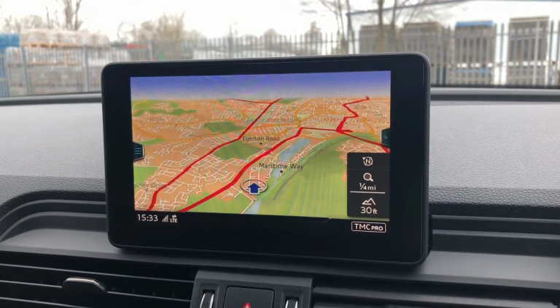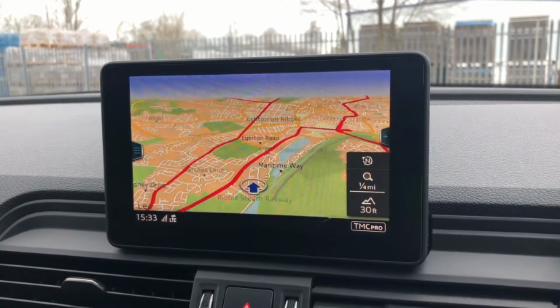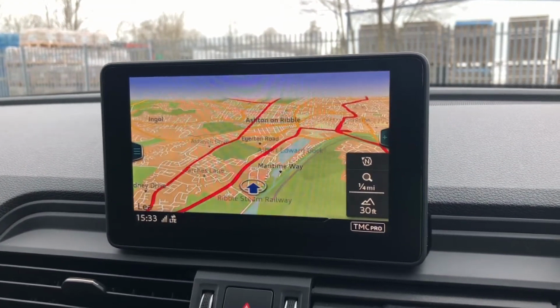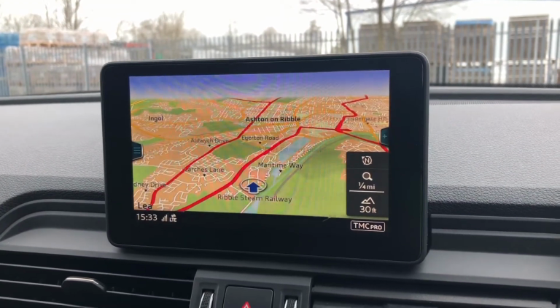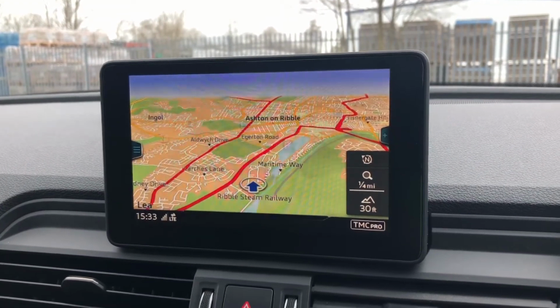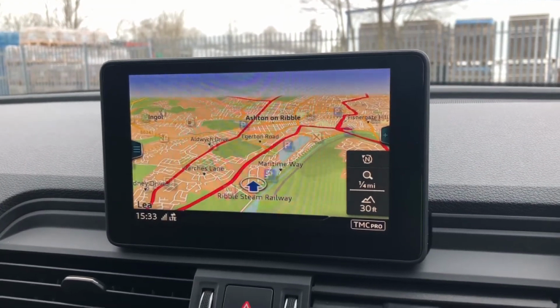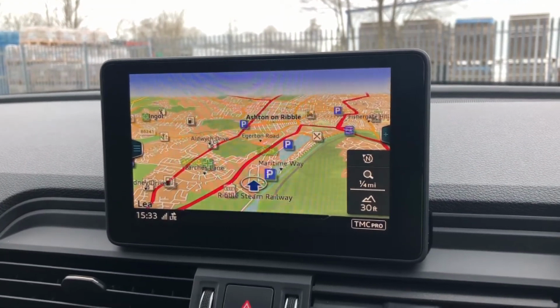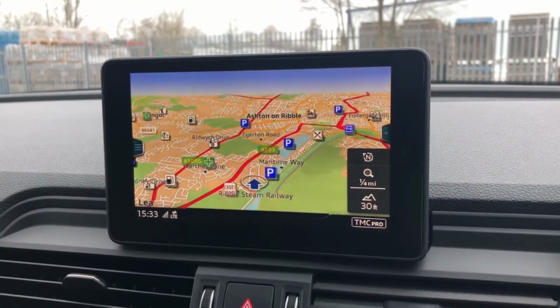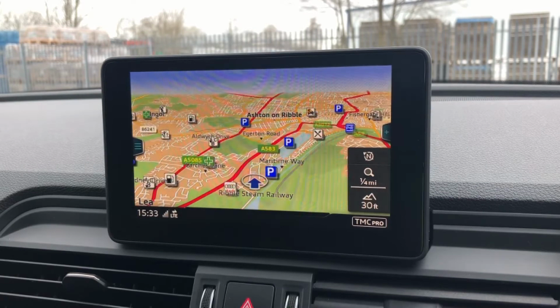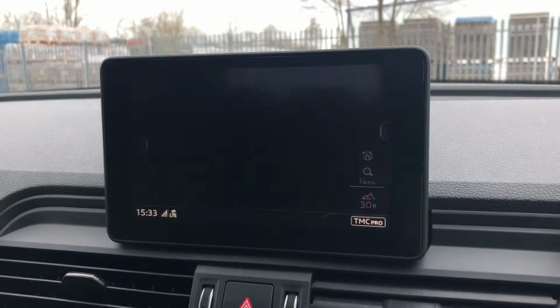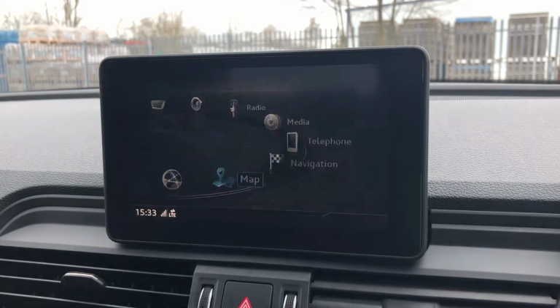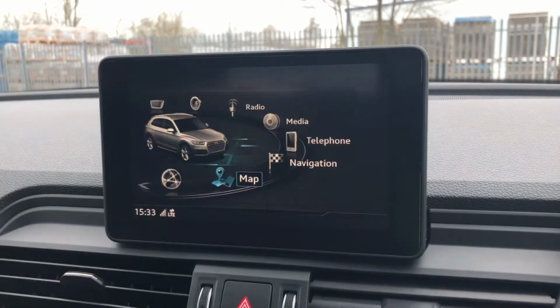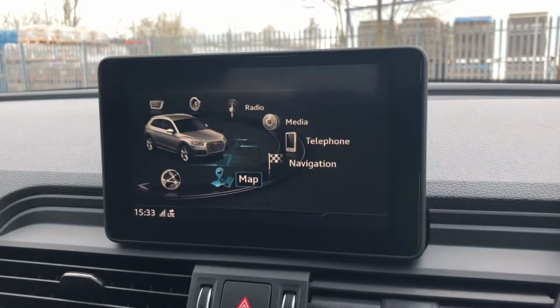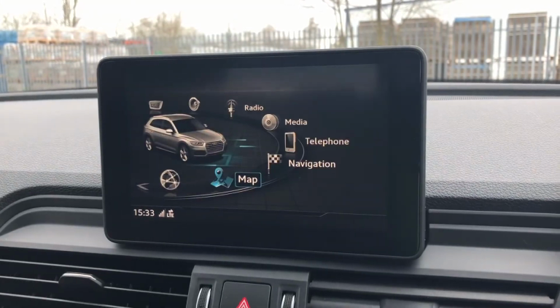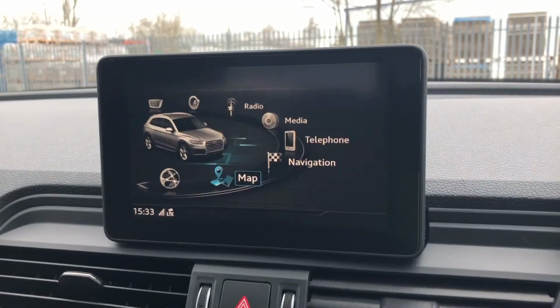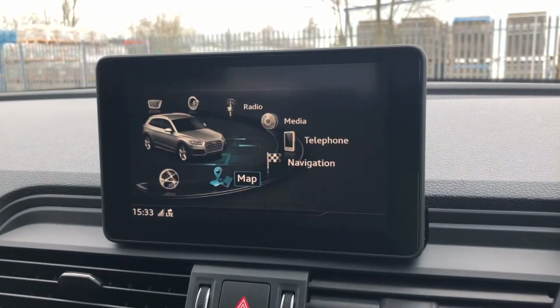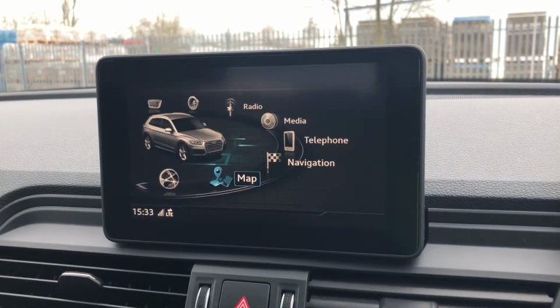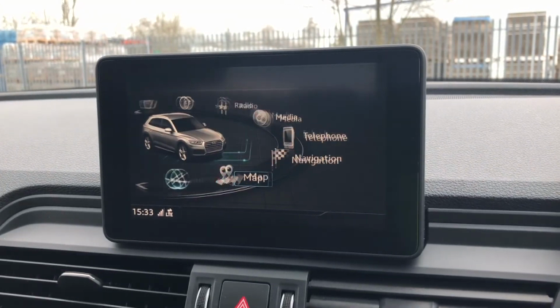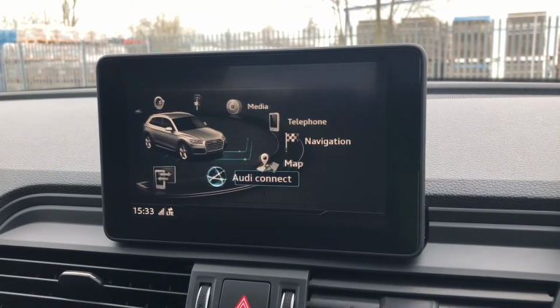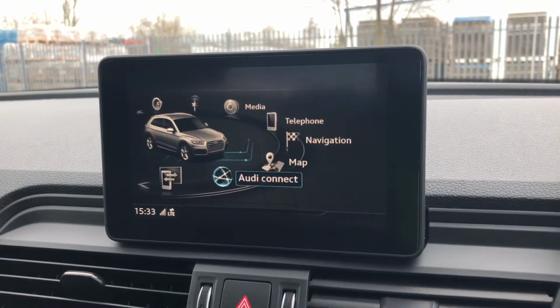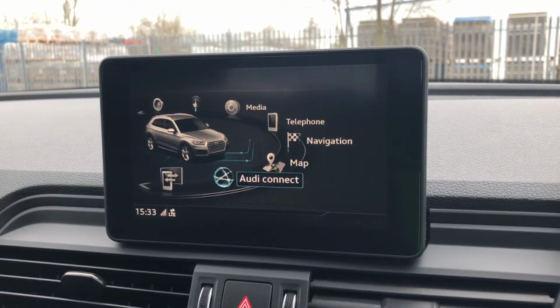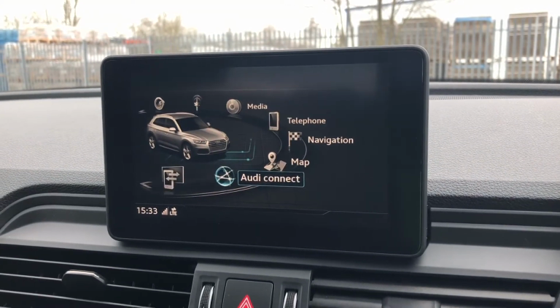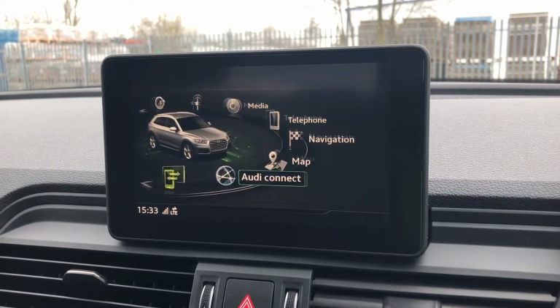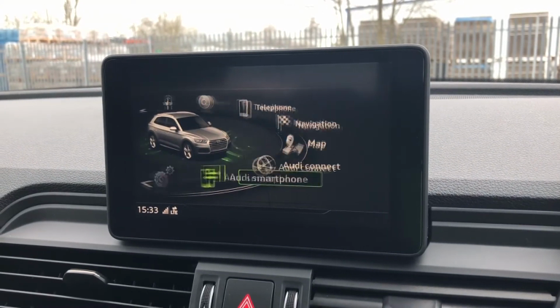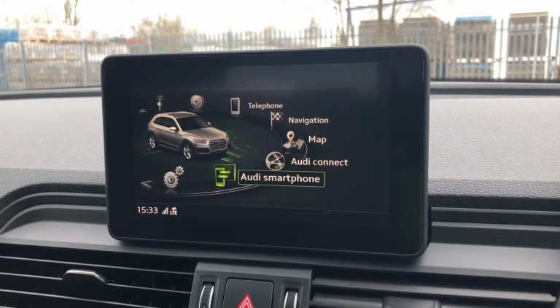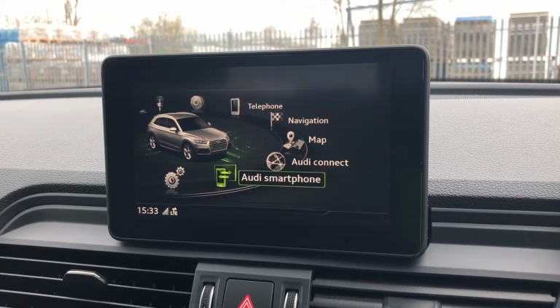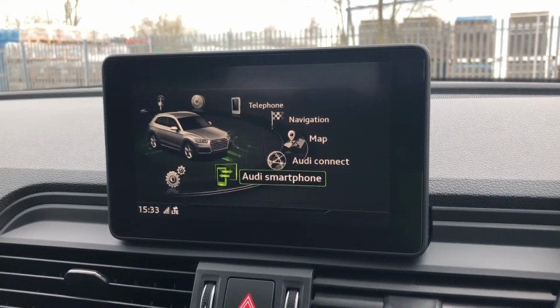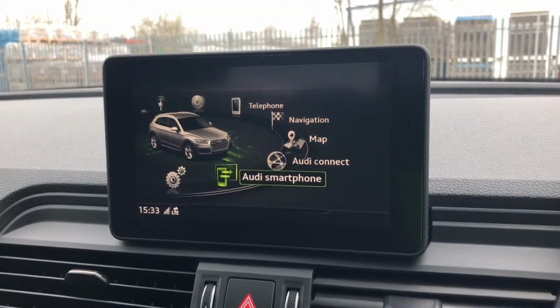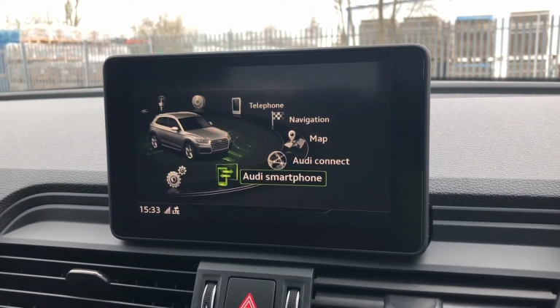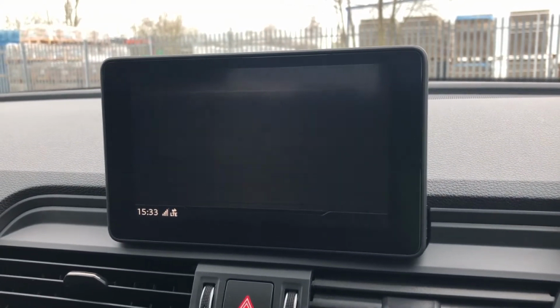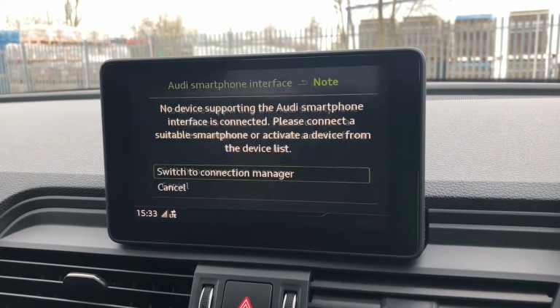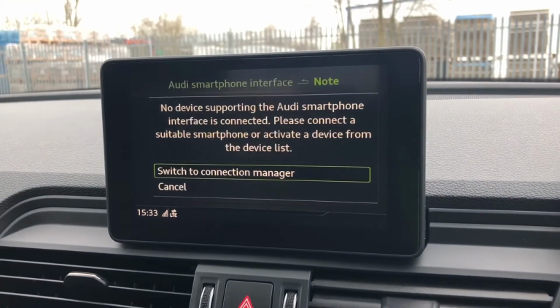Not only that, but we also have the smartphone interface which allows you to connect your device mirrored directly into the display.